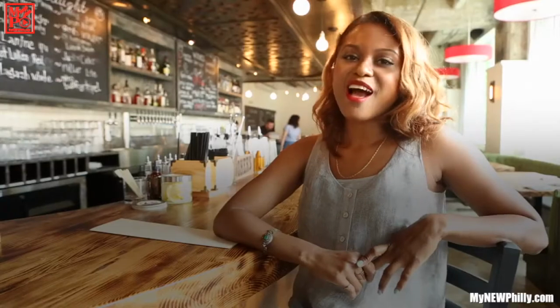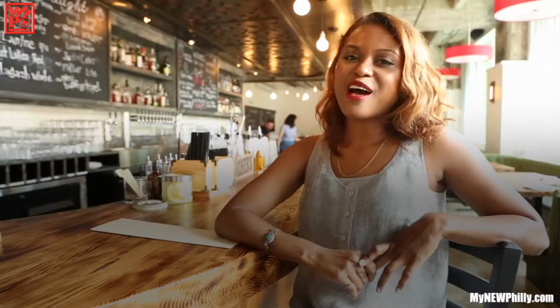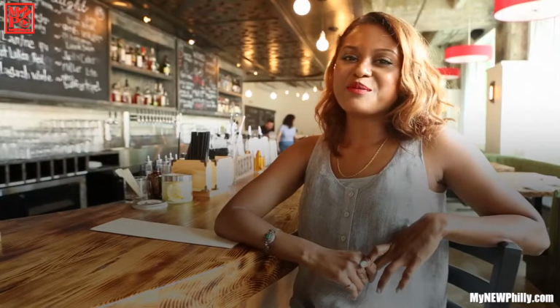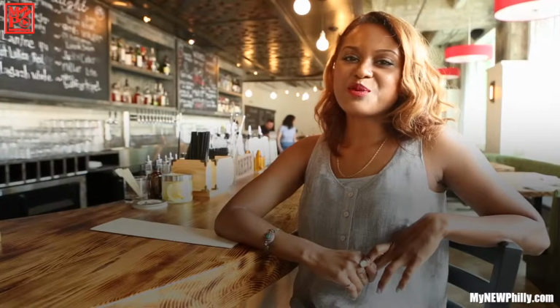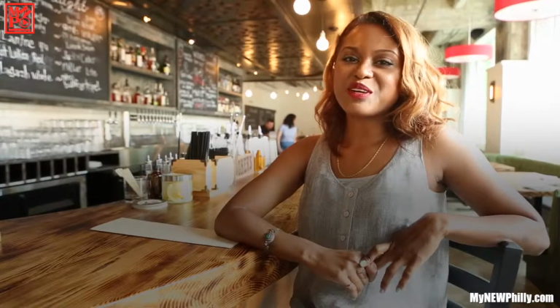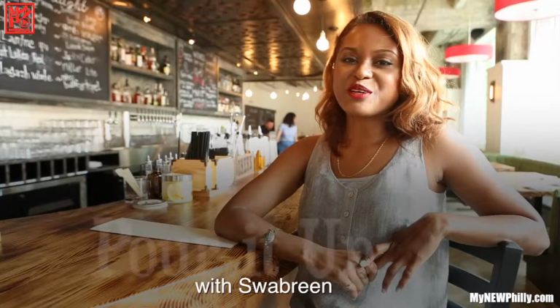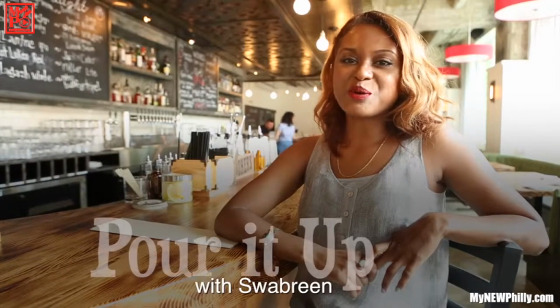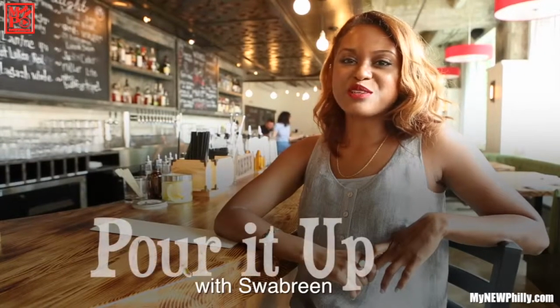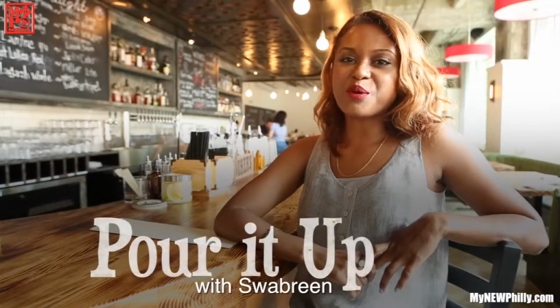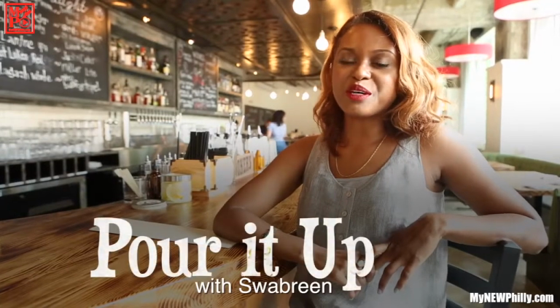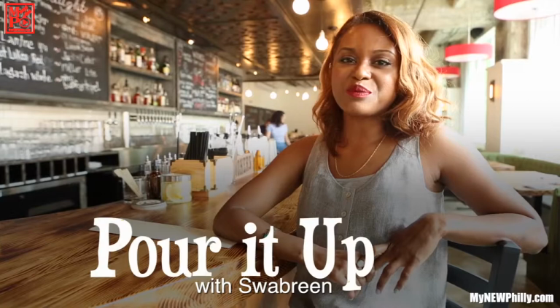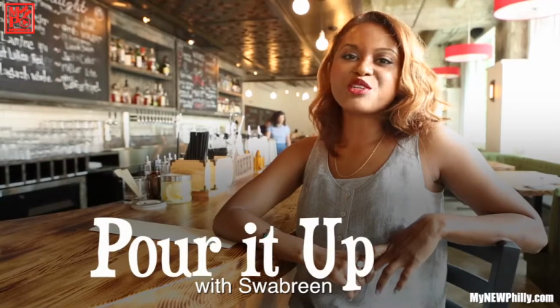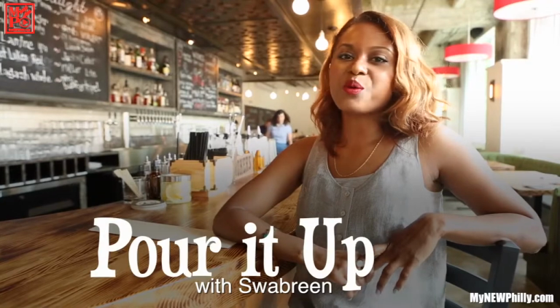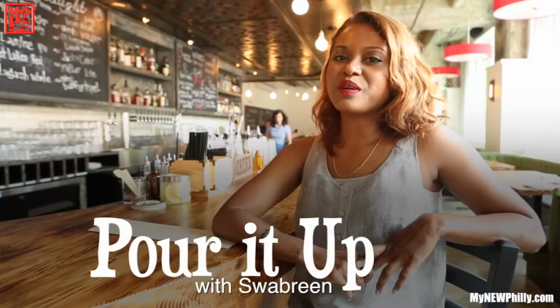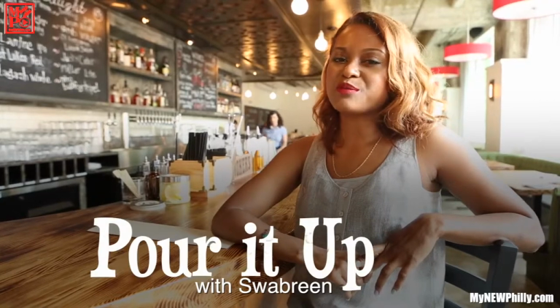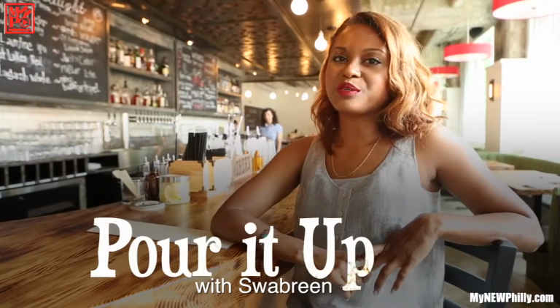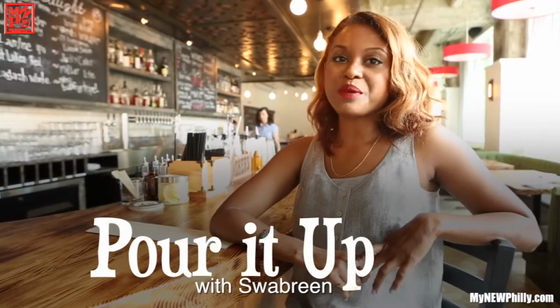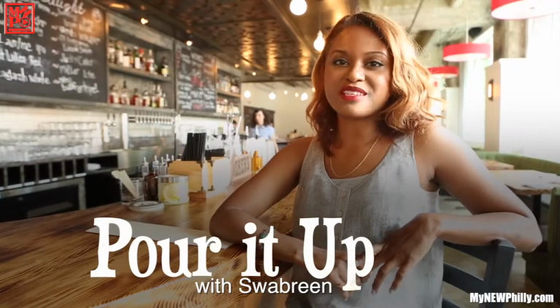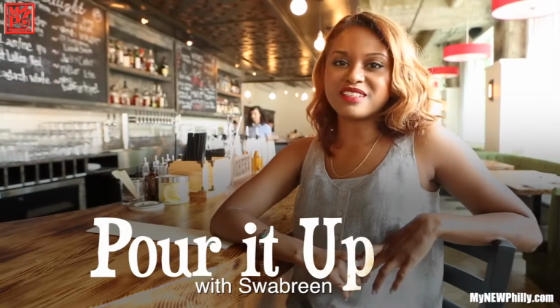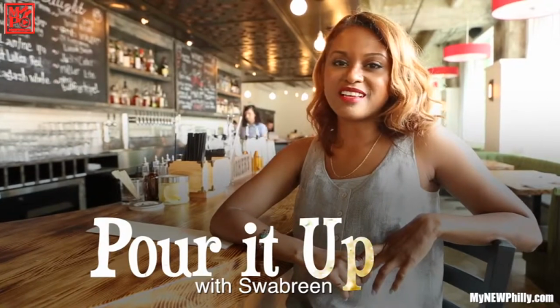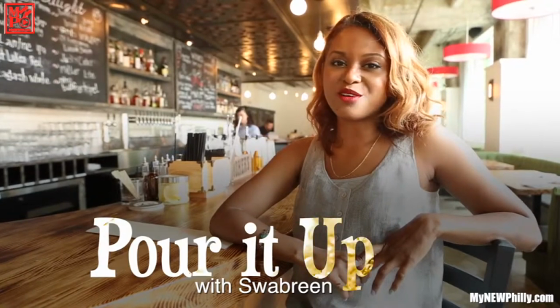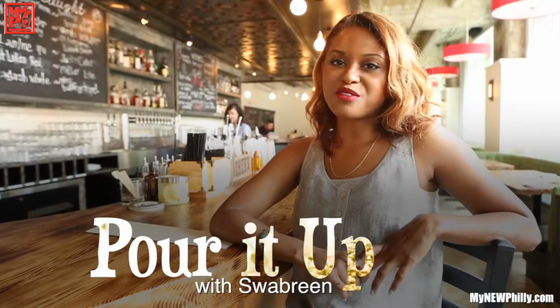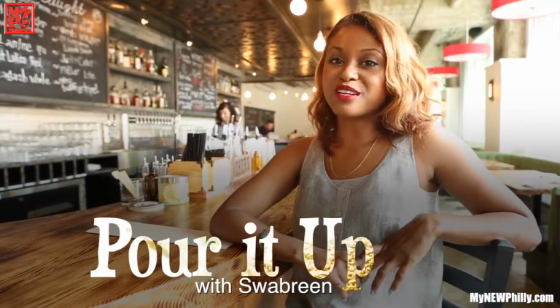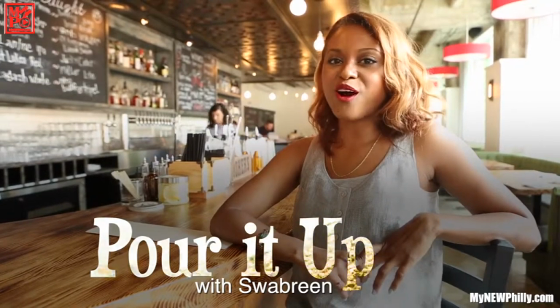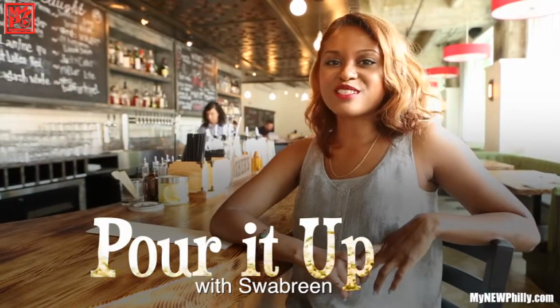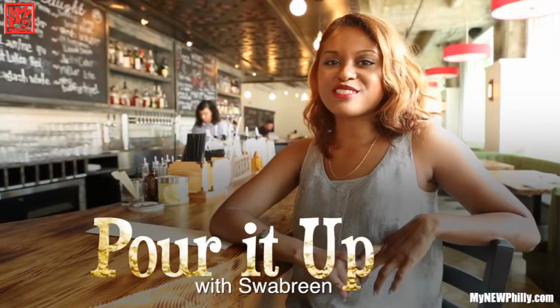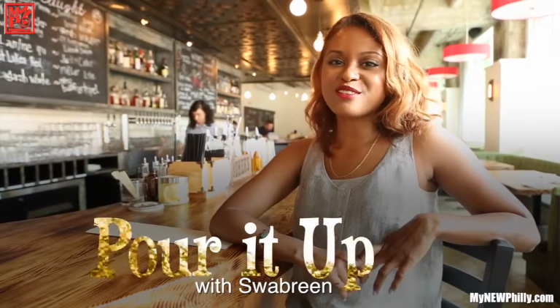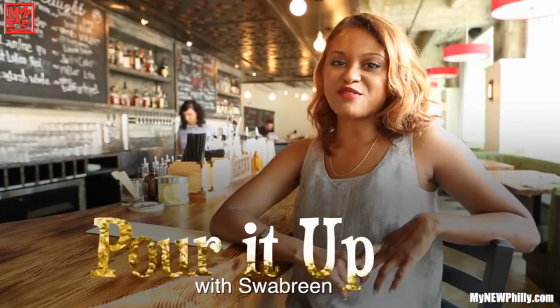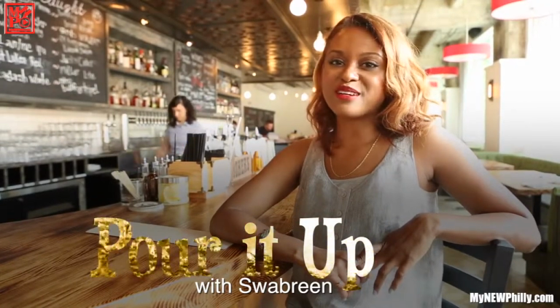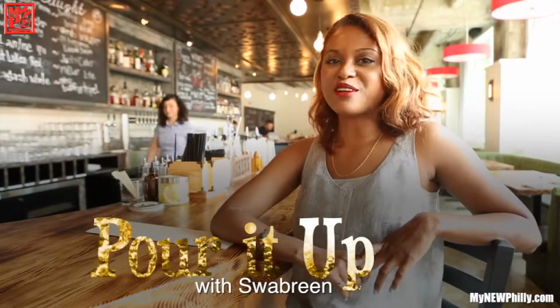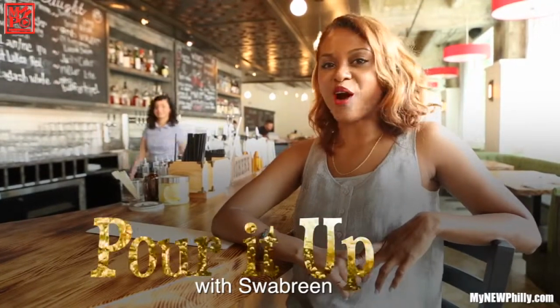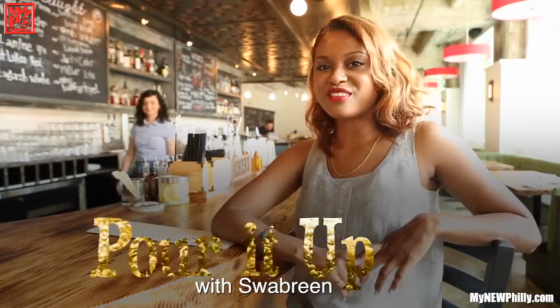Hi, I'm Swabreen, your host of Pour It Up, the show where we explore the best that Philly has to offer in cocktails, craft beer, and coffee.